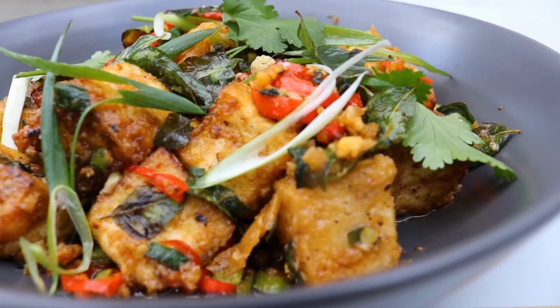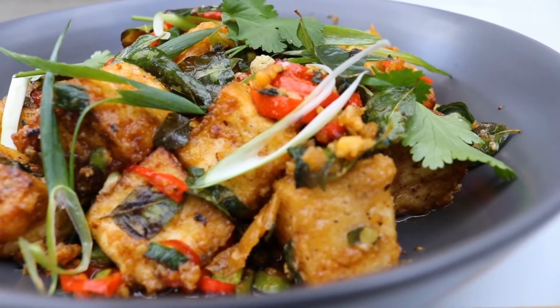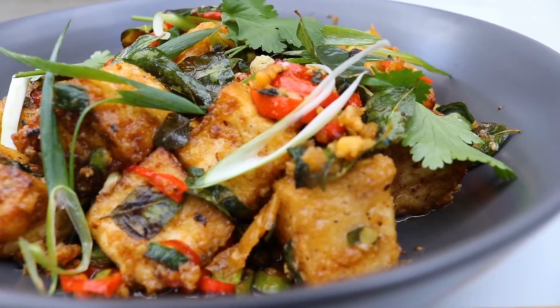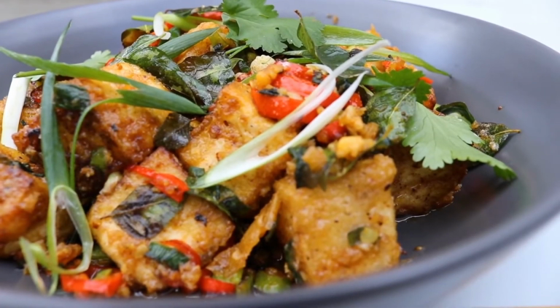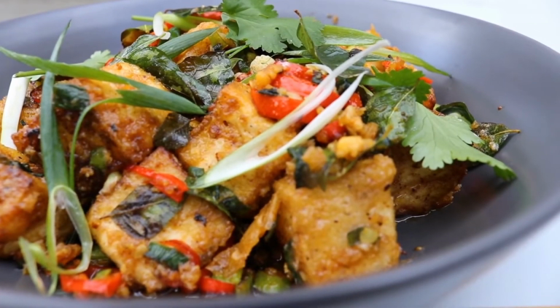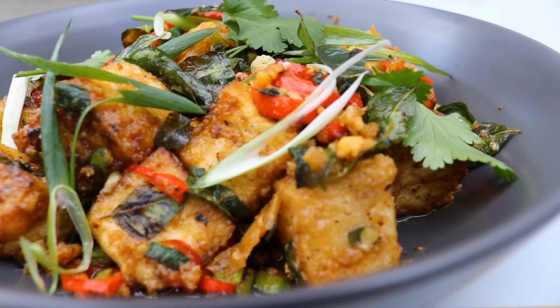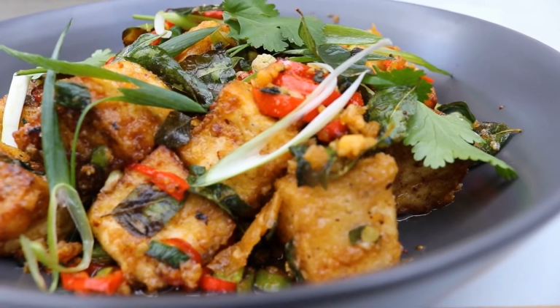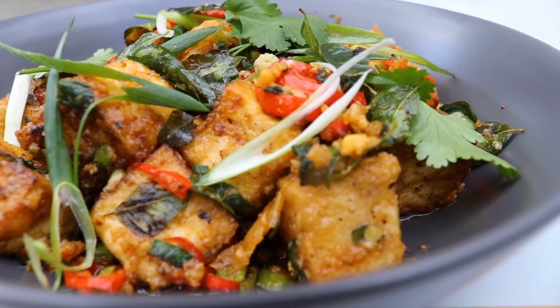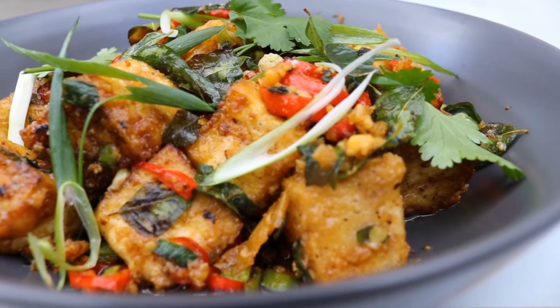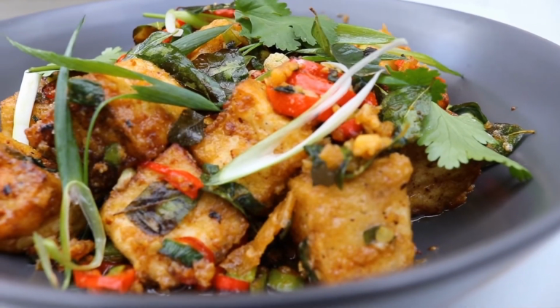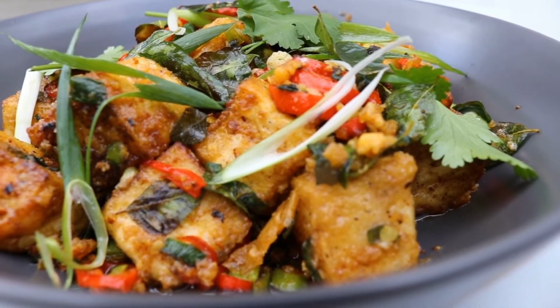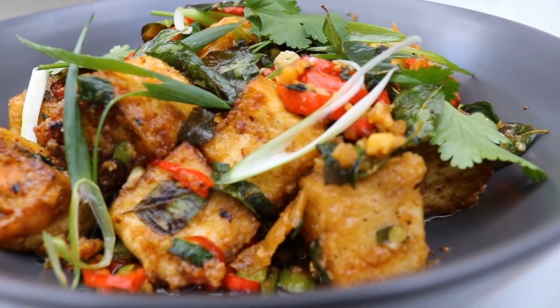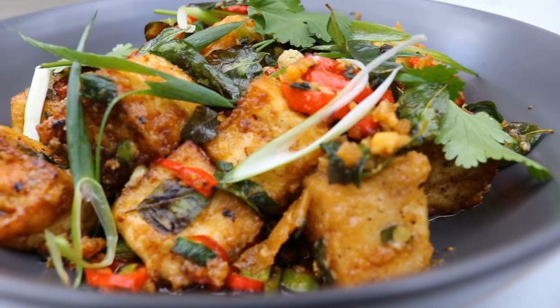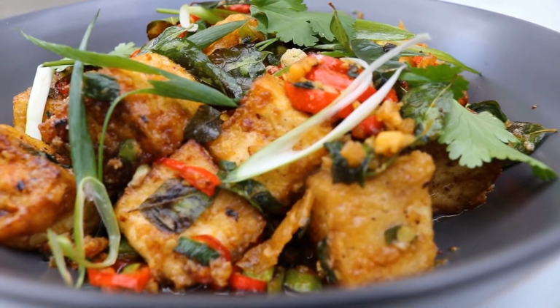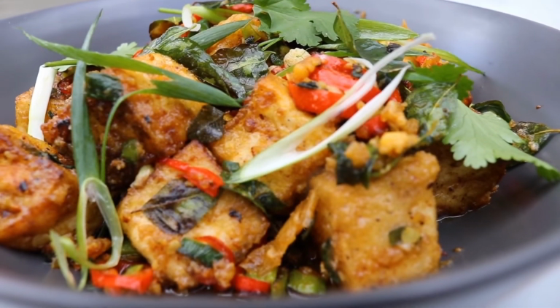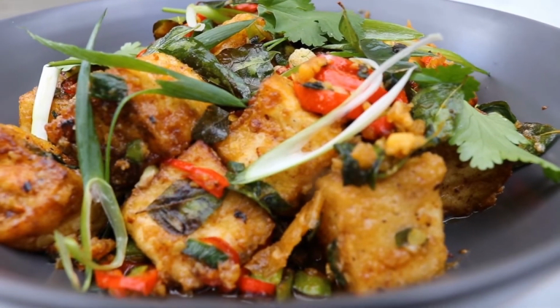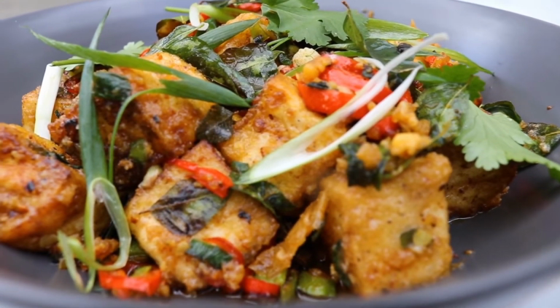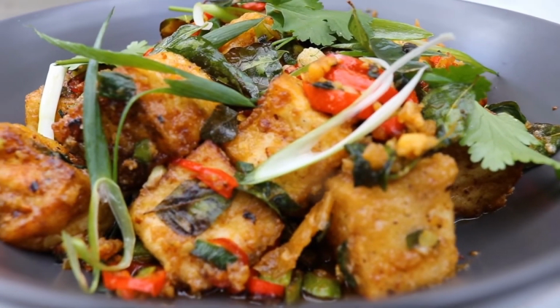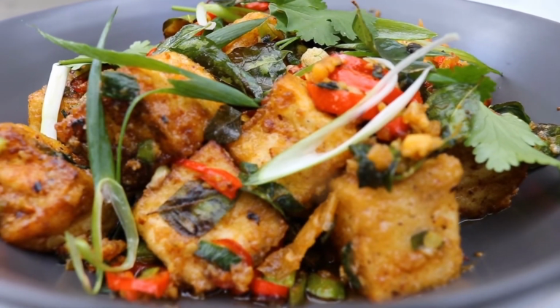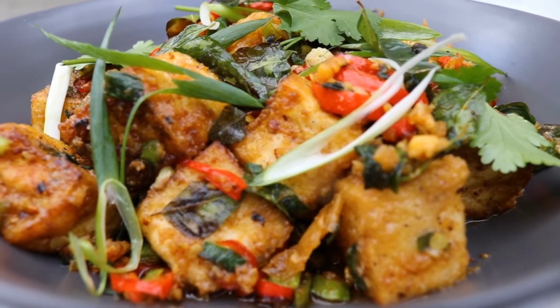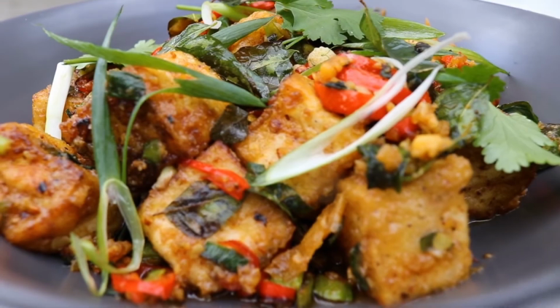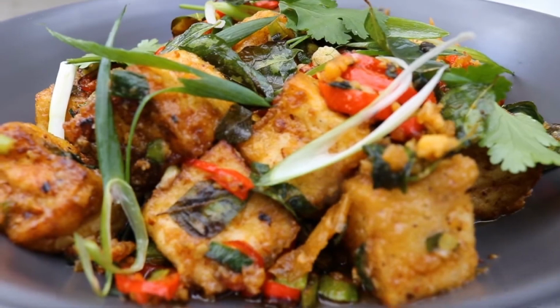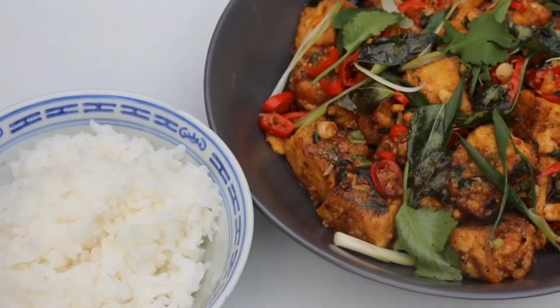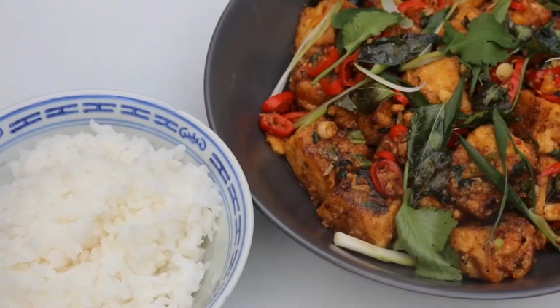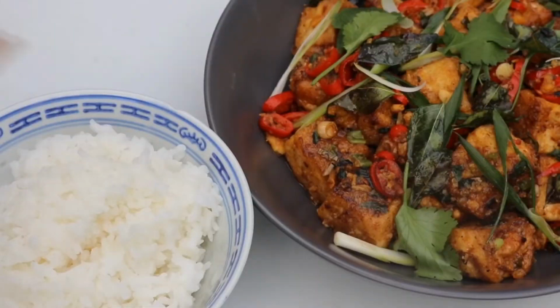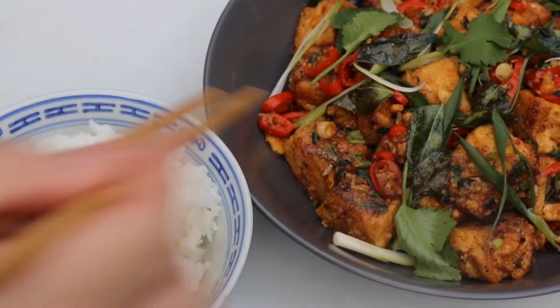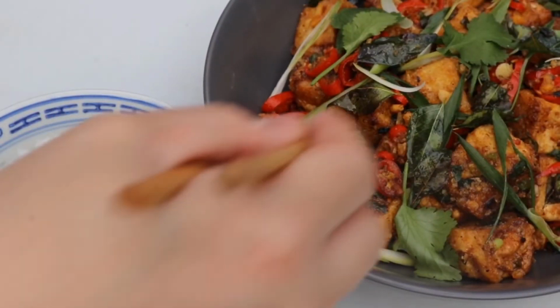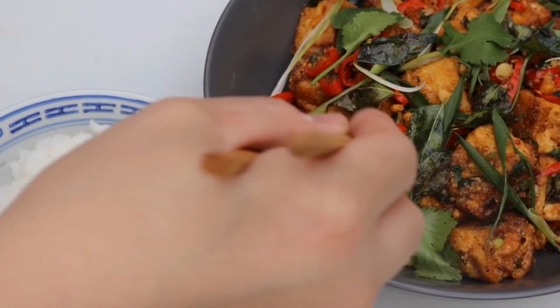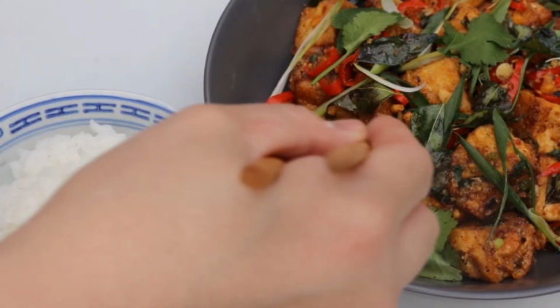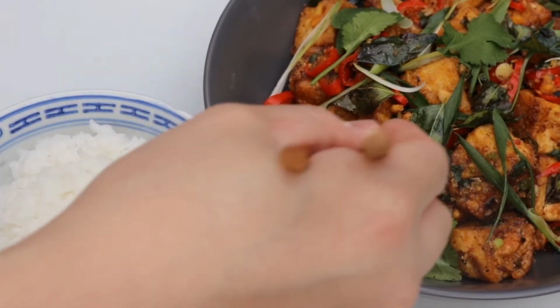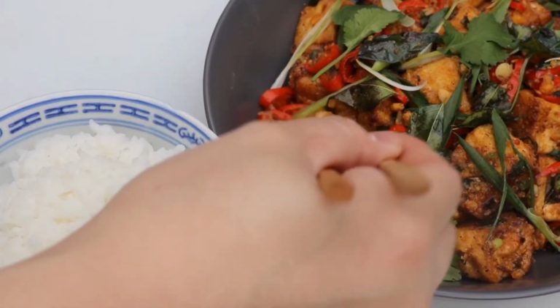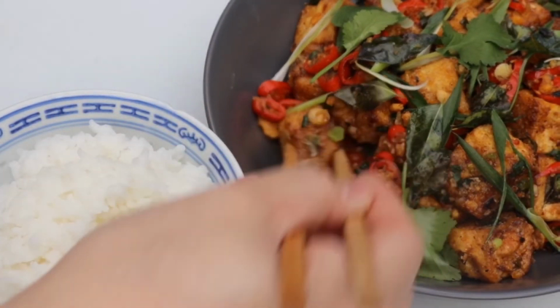Get in my tummy, this looks so good! Serve with some steamed rice and happy days.